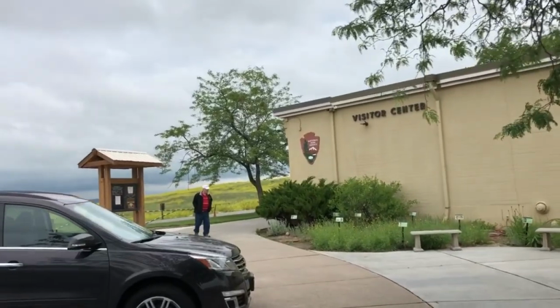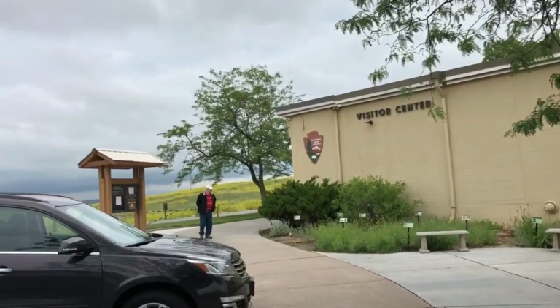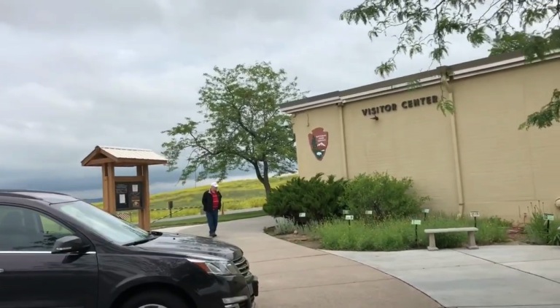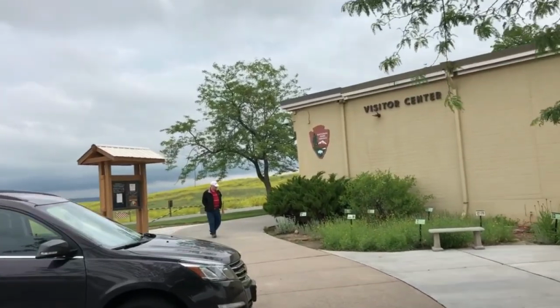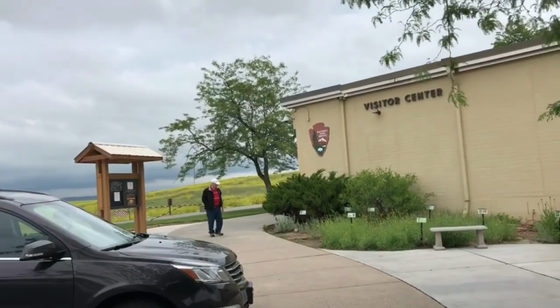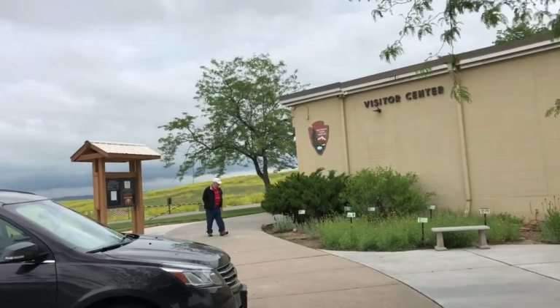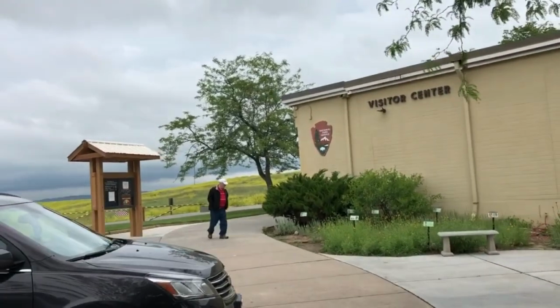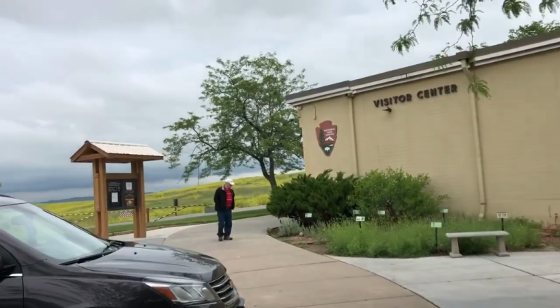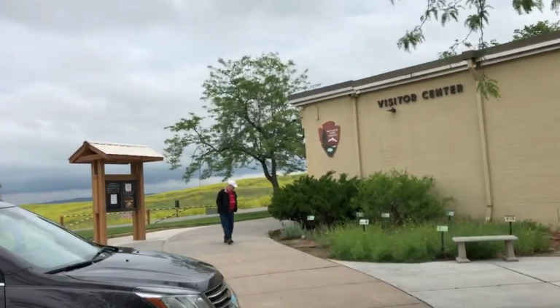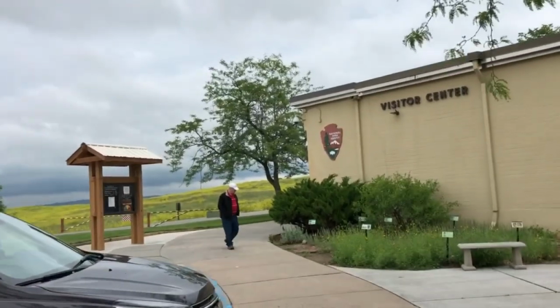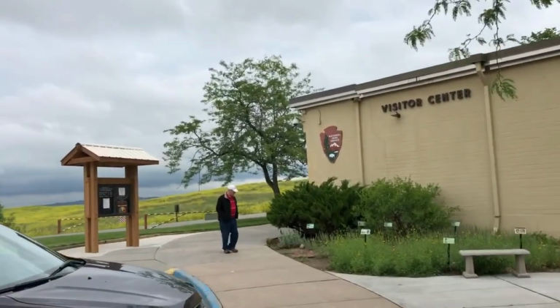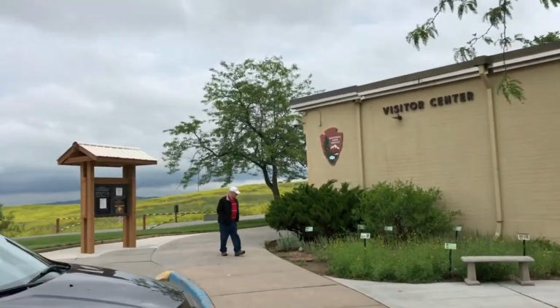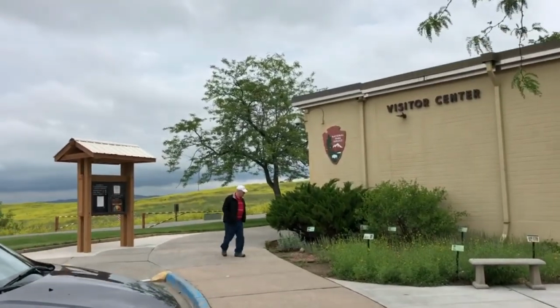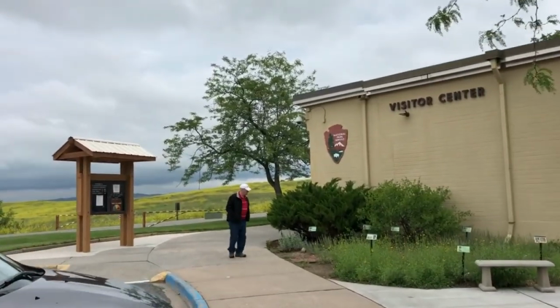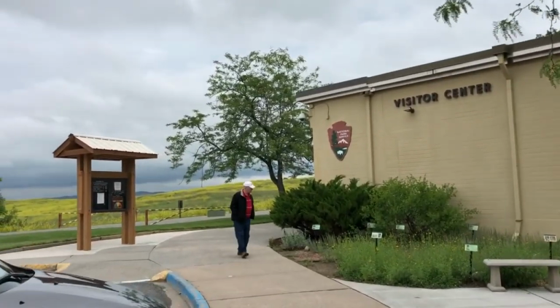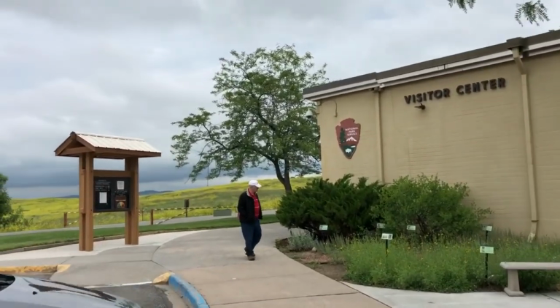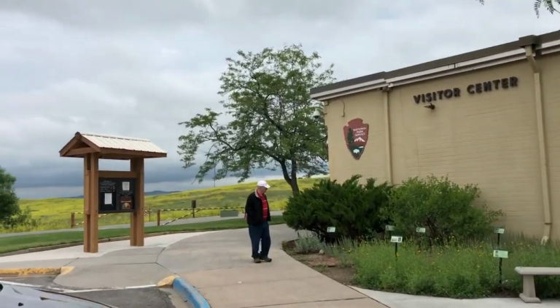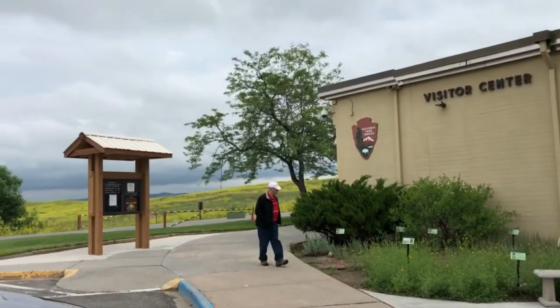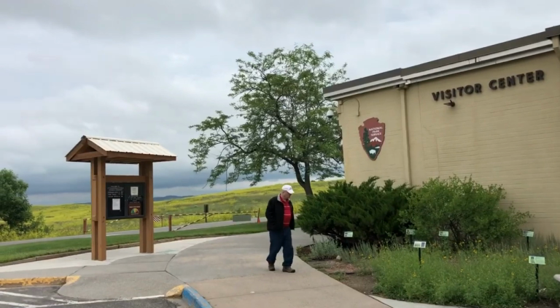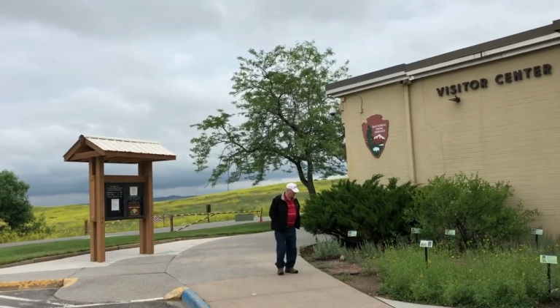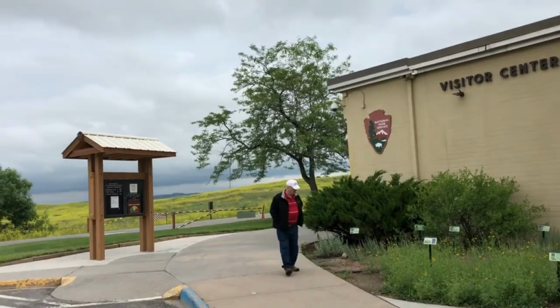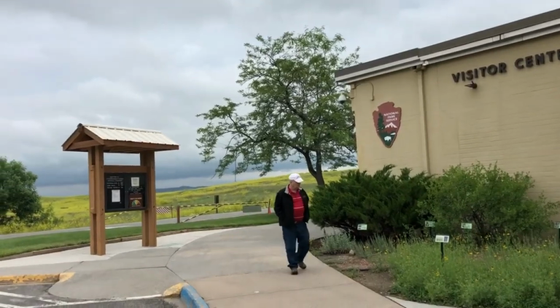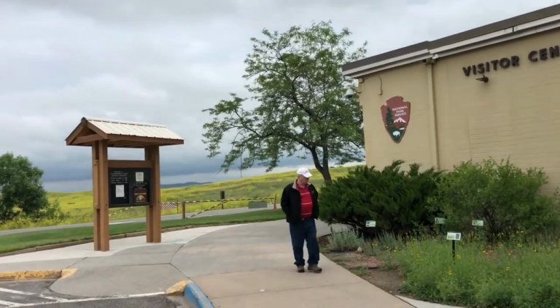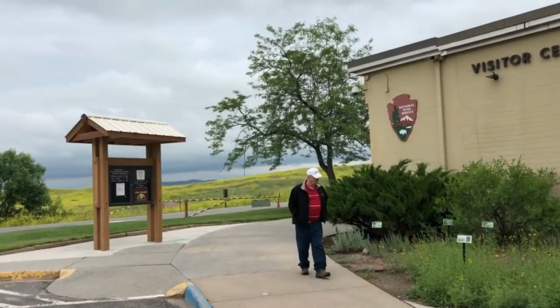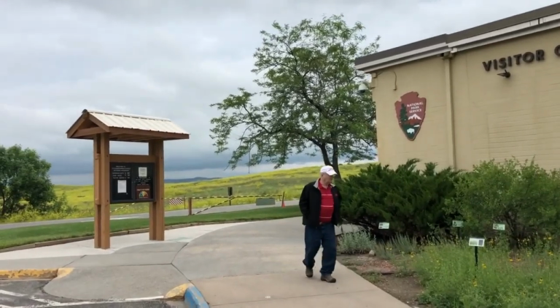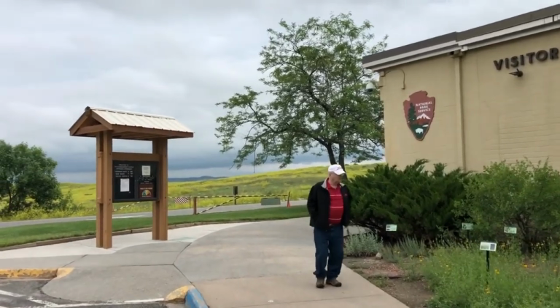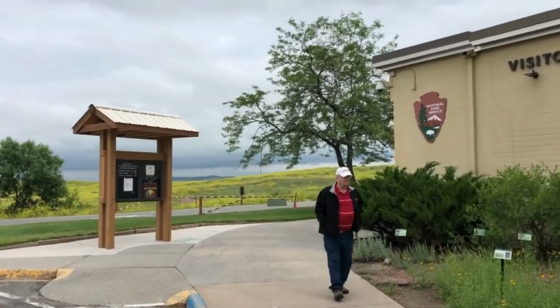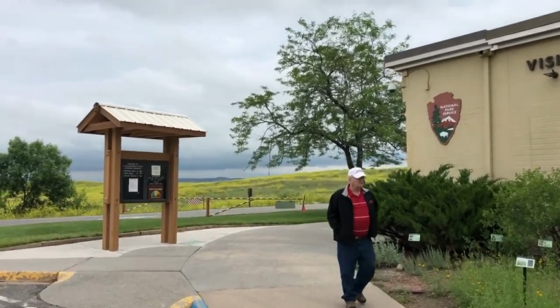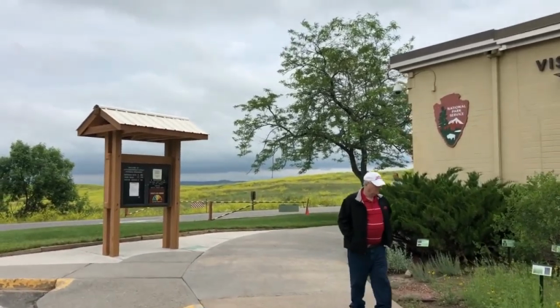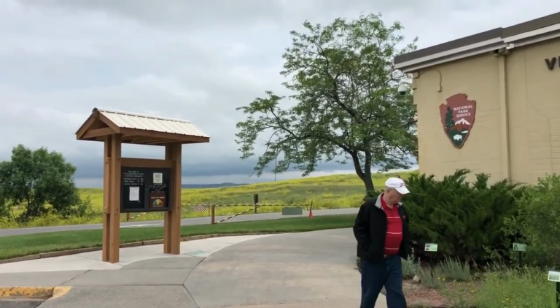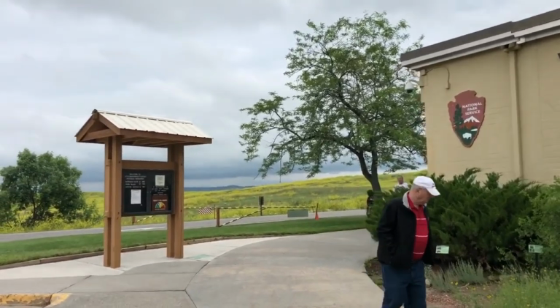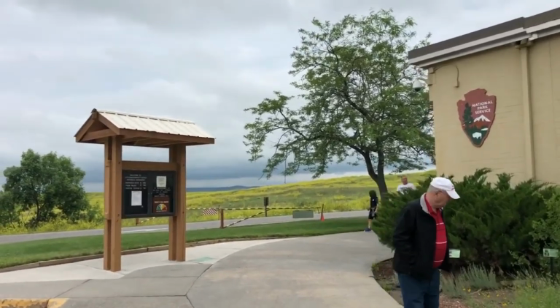You can enter the Visitor Center here, and you can also start the walking trails. They begin at this area.